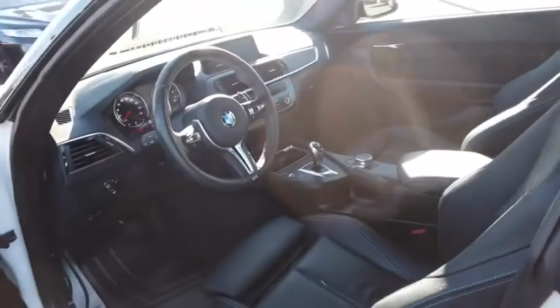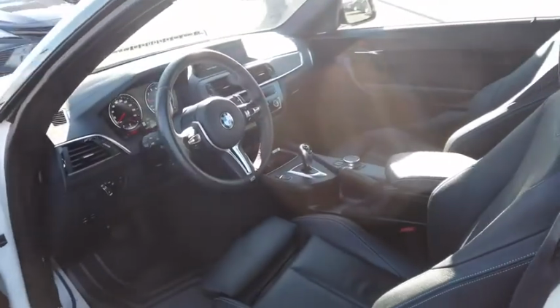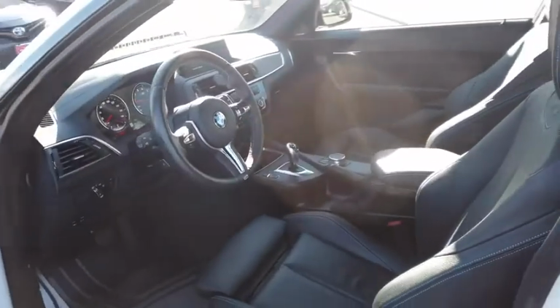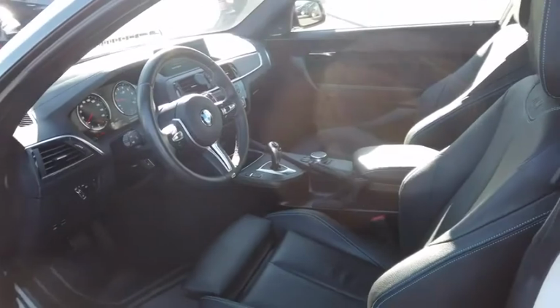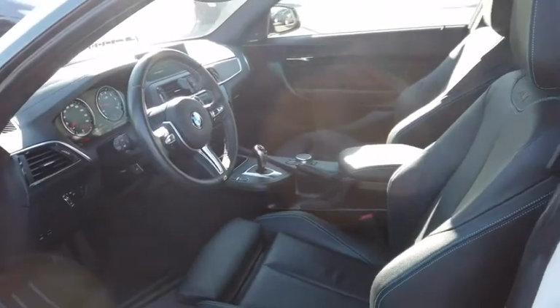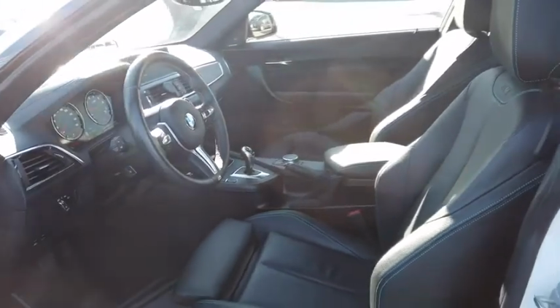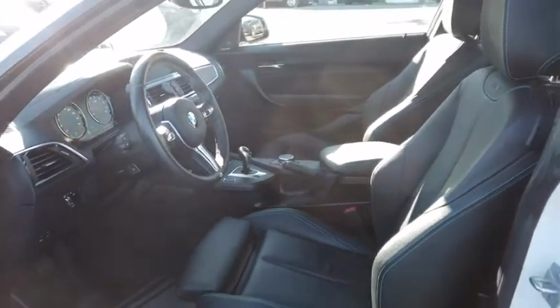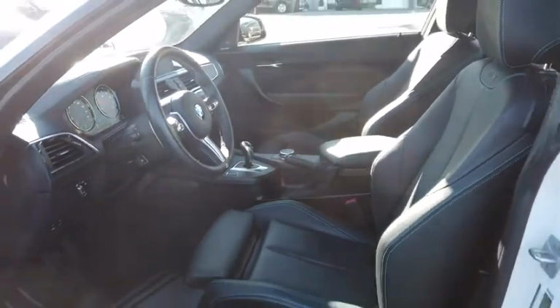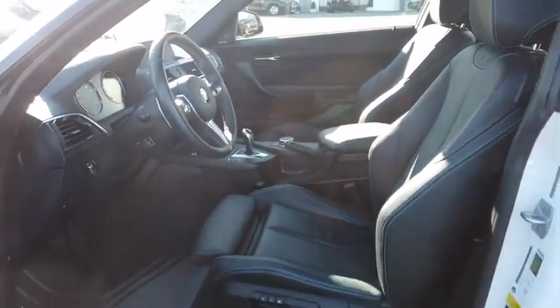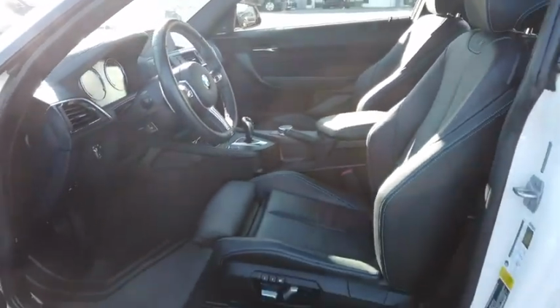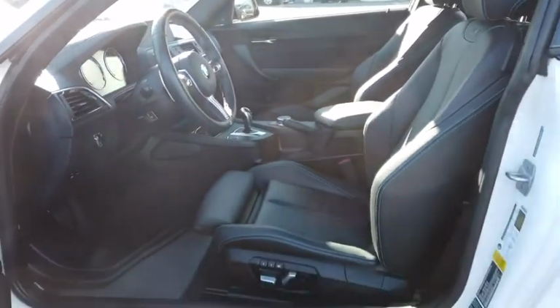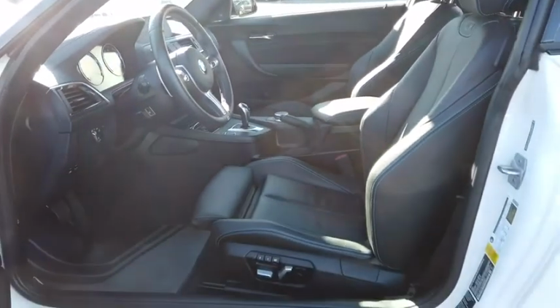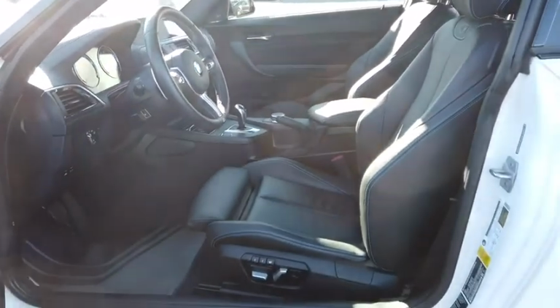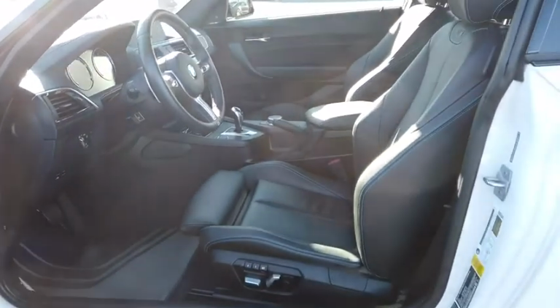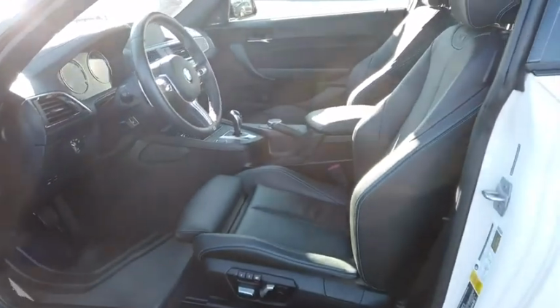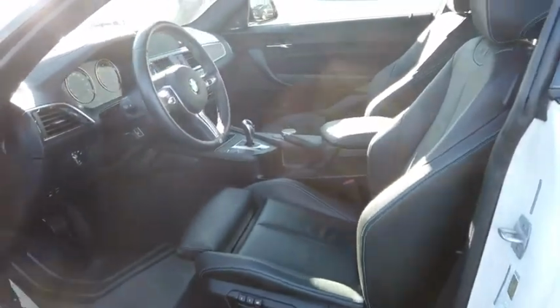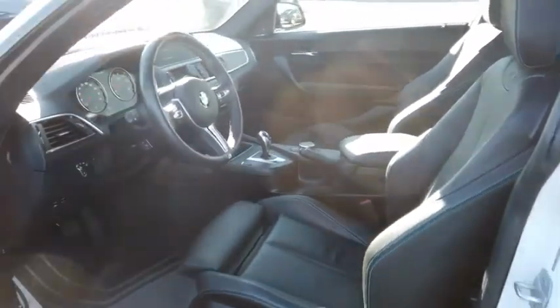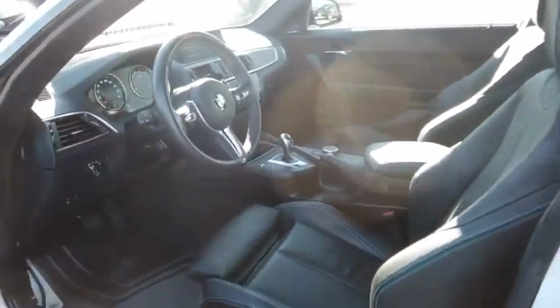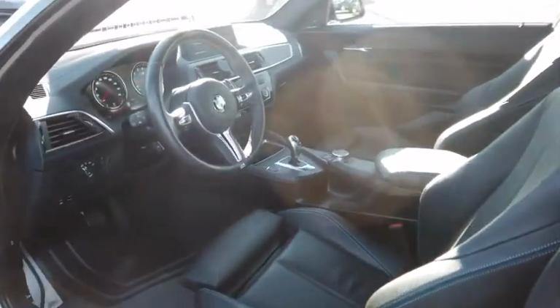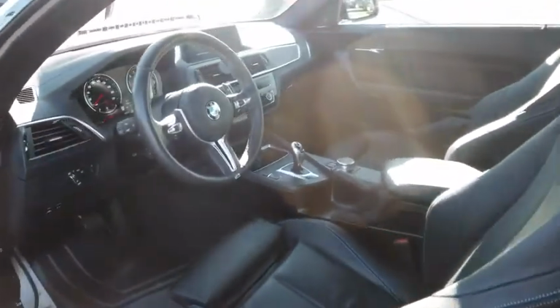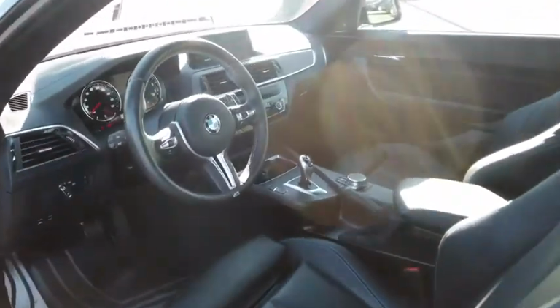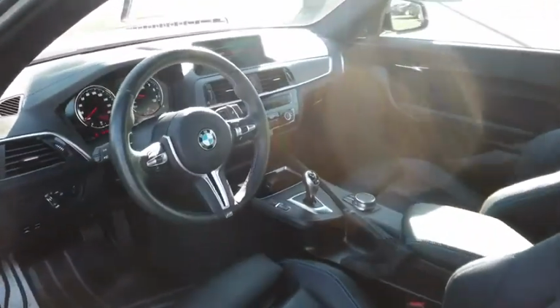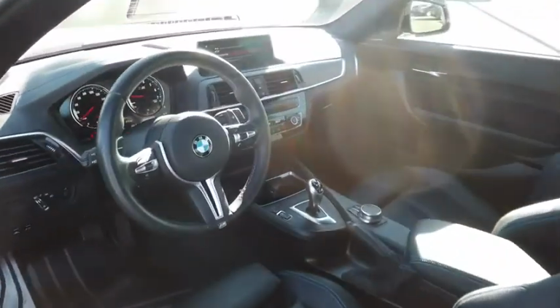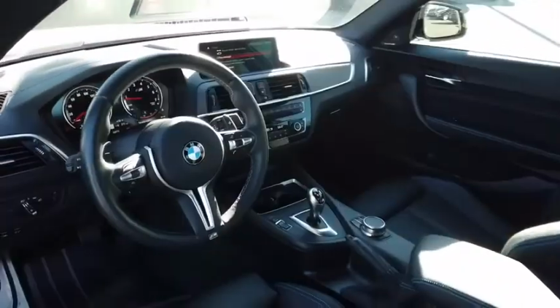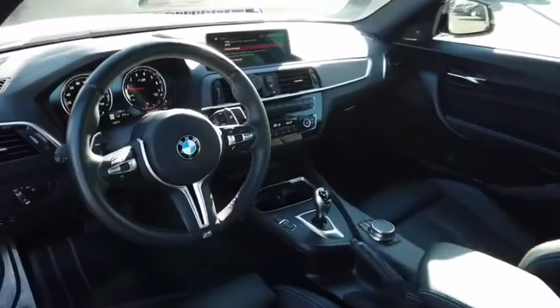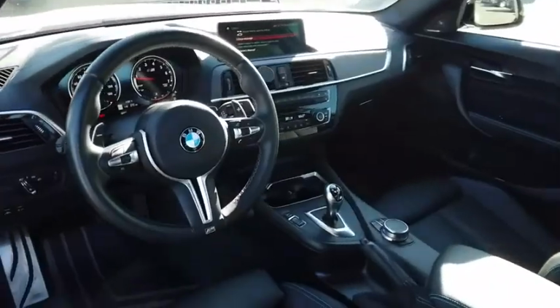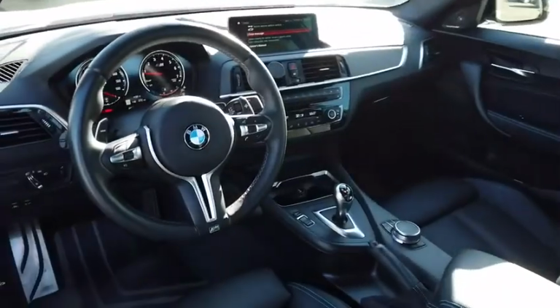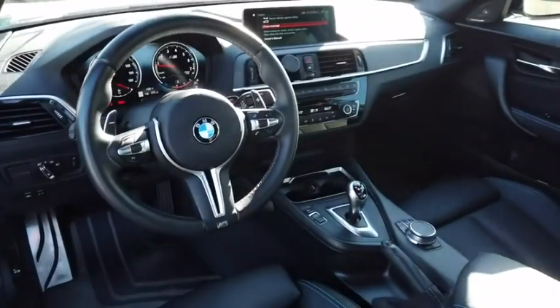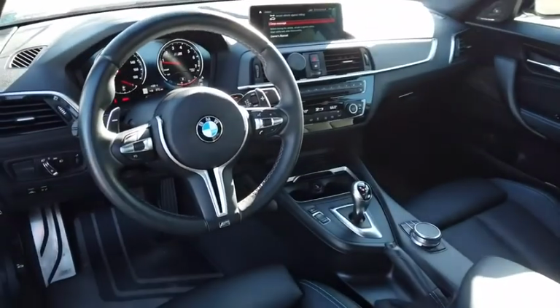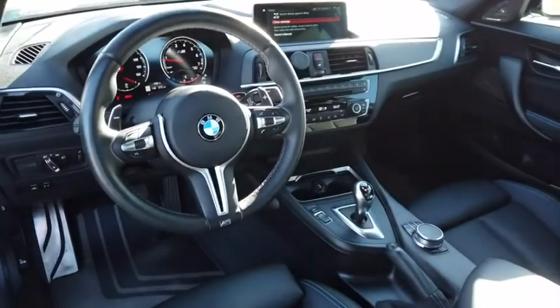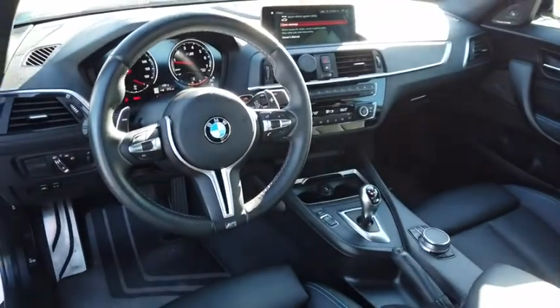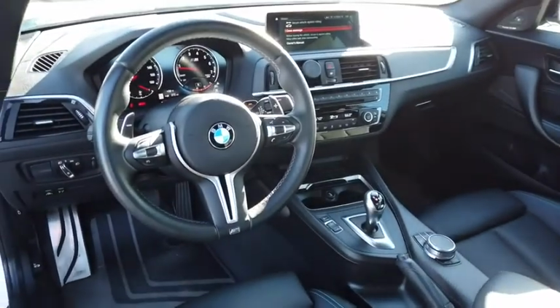CD player, brake assist, remote keyless entry, Sirius satellite radio, and tachometer.